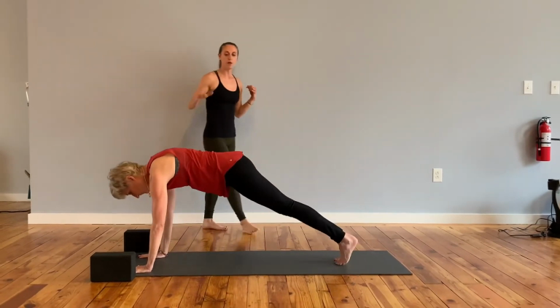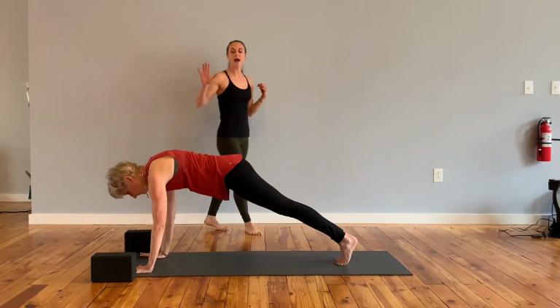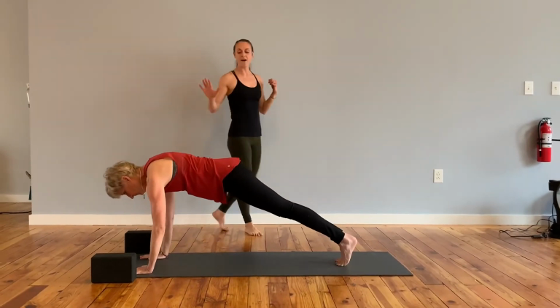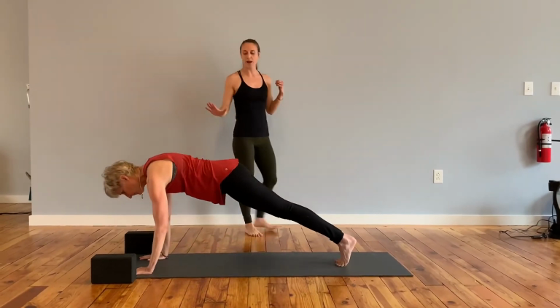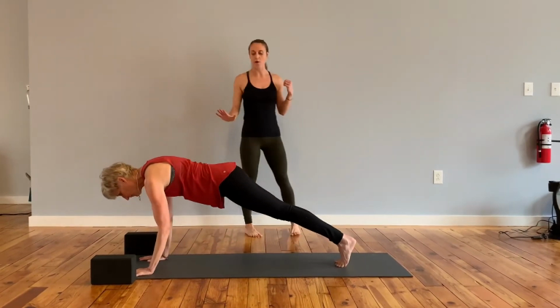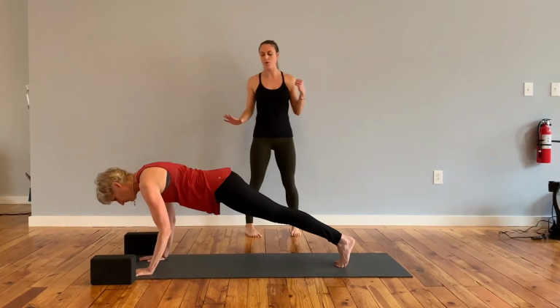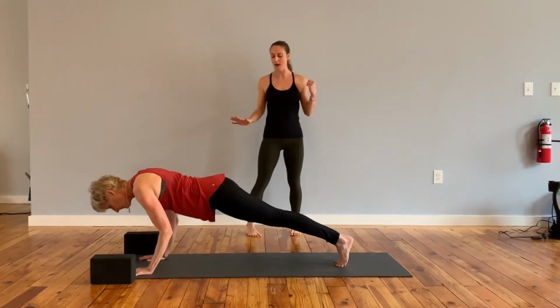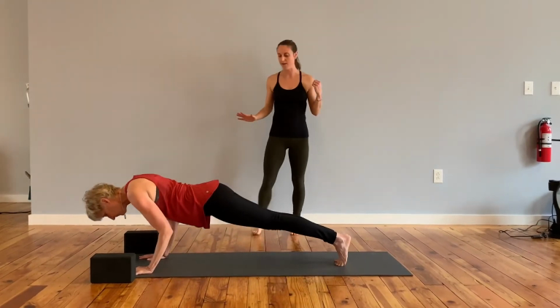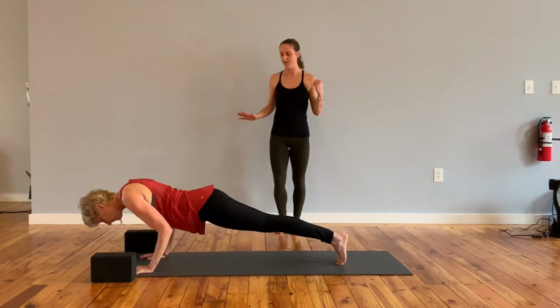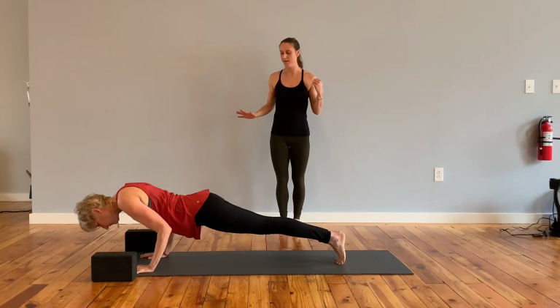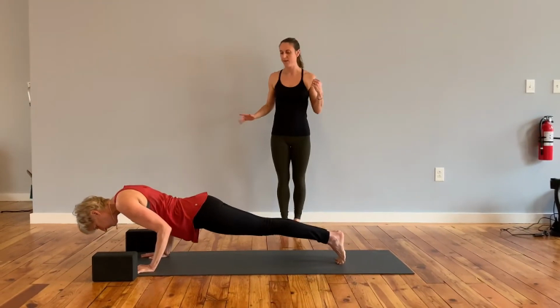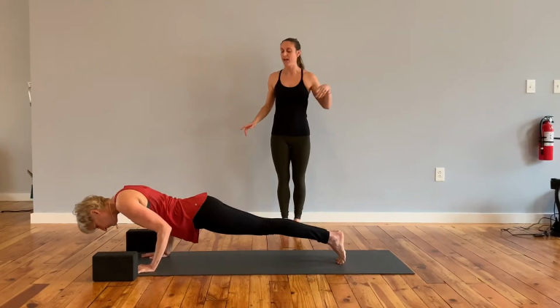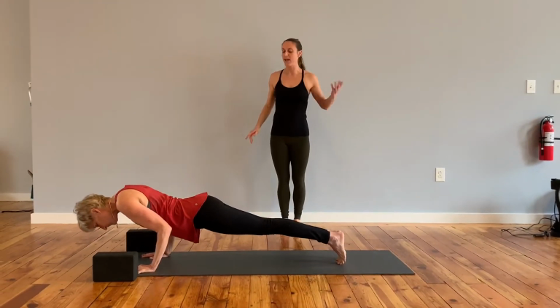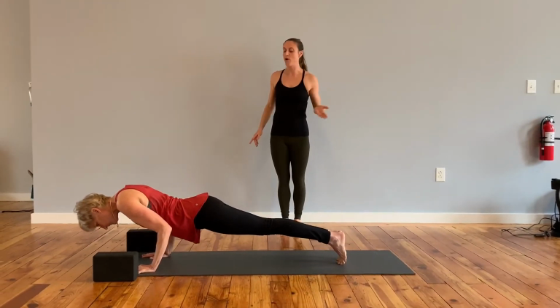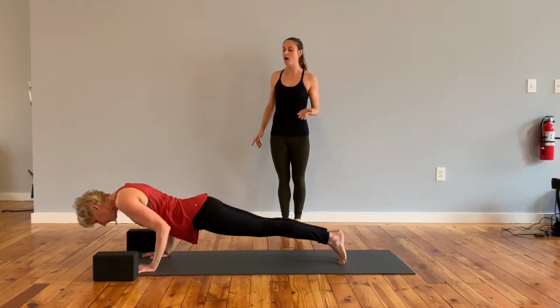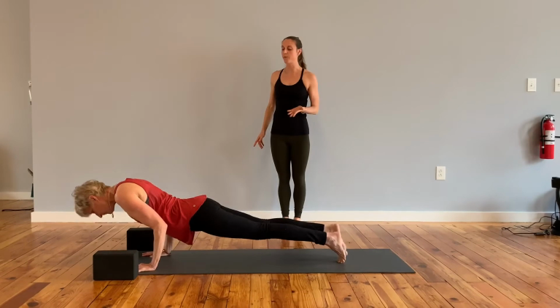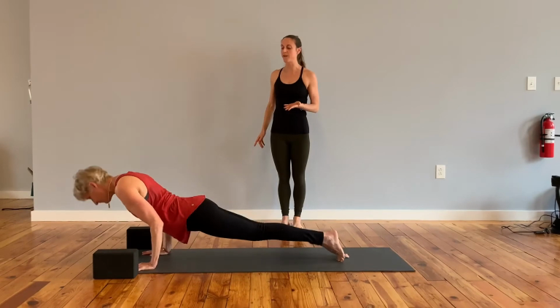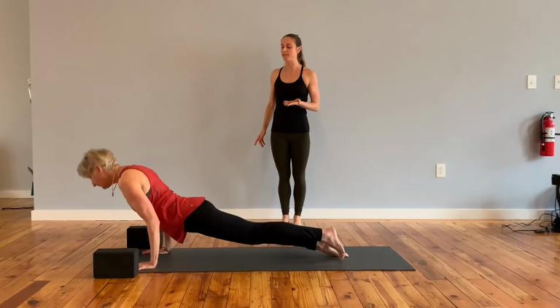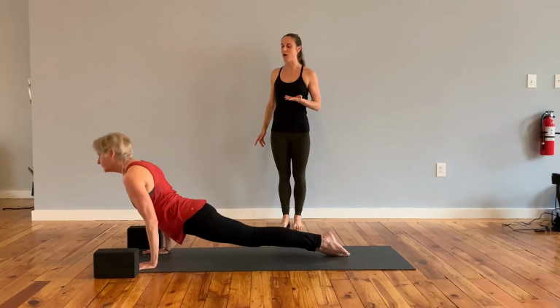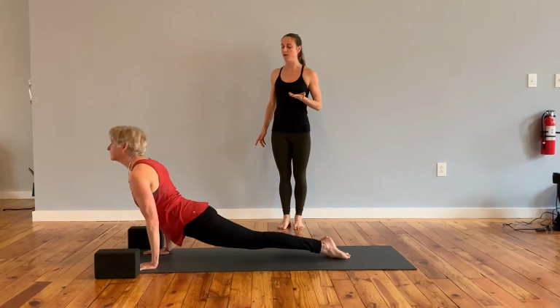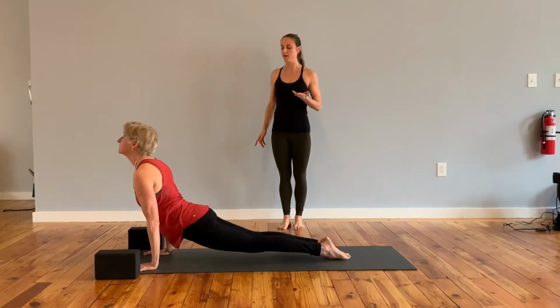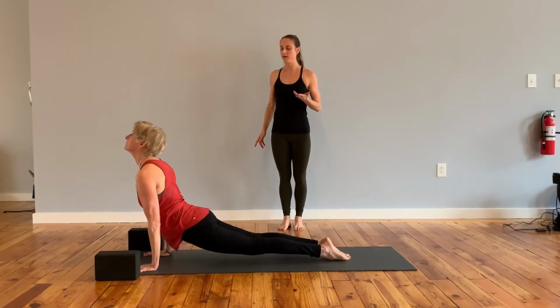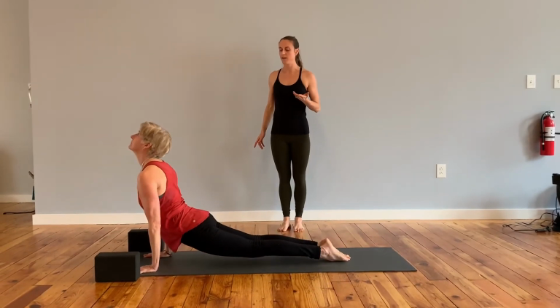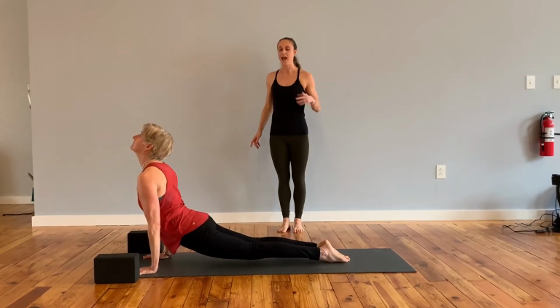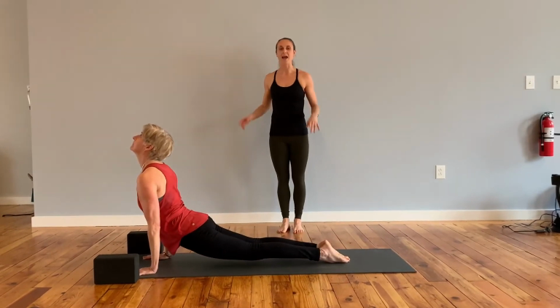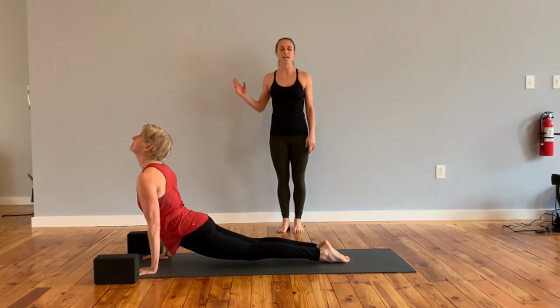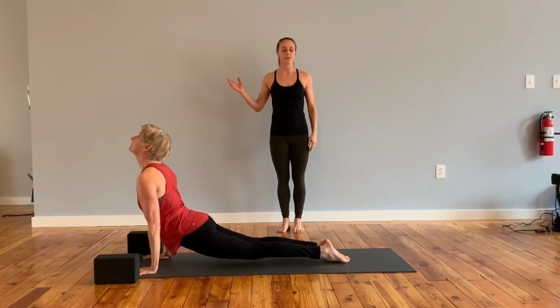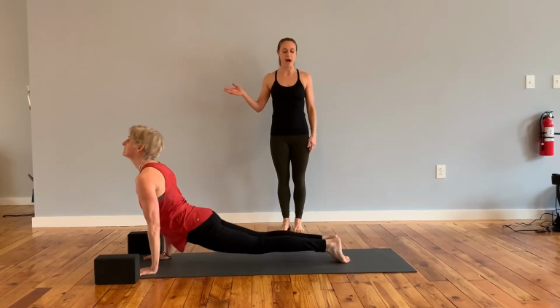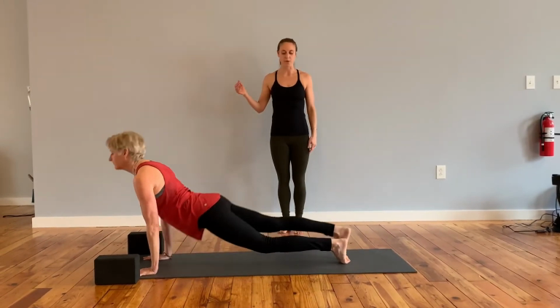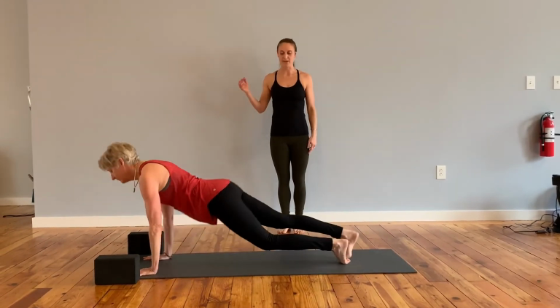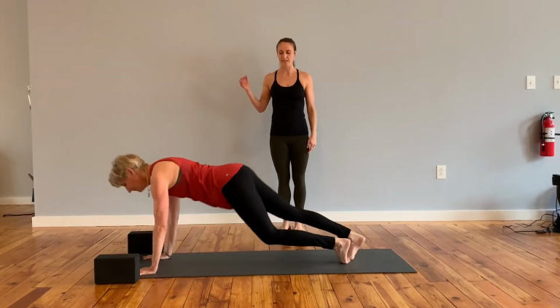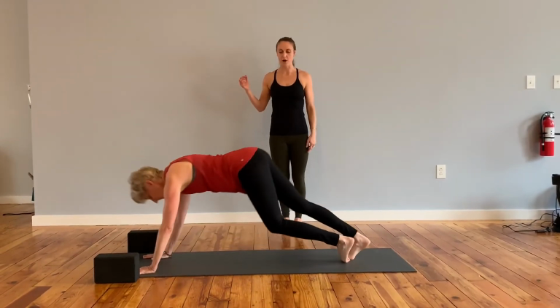Lower halfway or all the way. Inhale, upward facing dog. Exhale, downward facing dog.